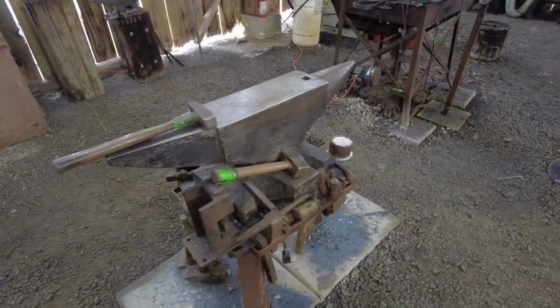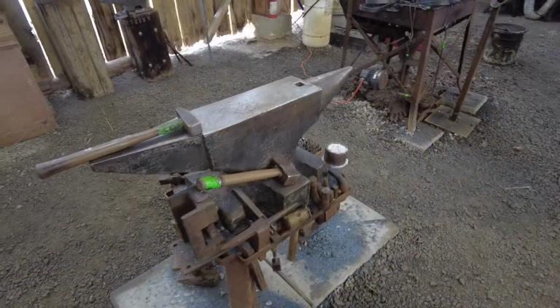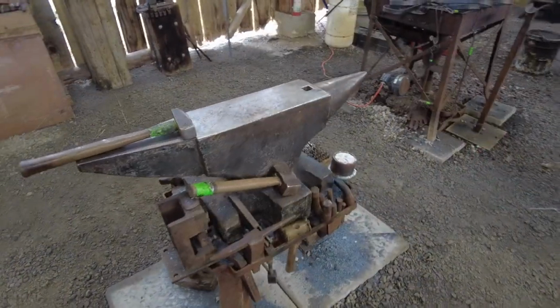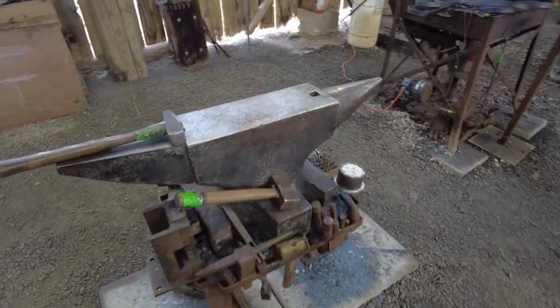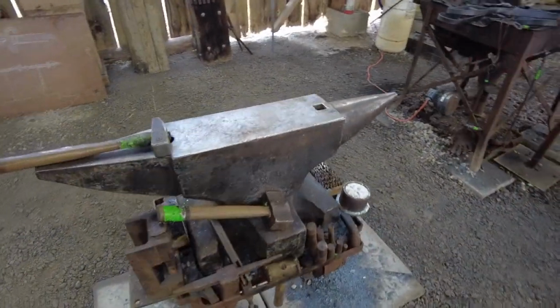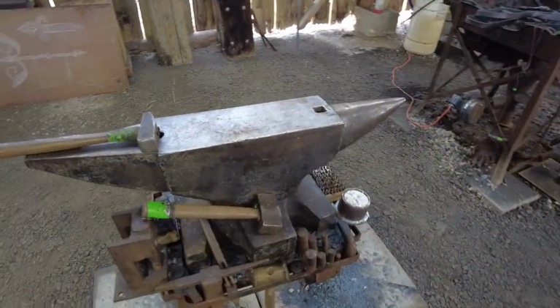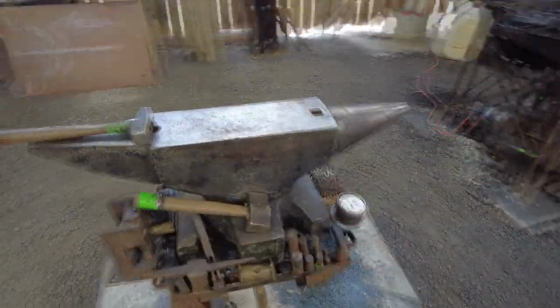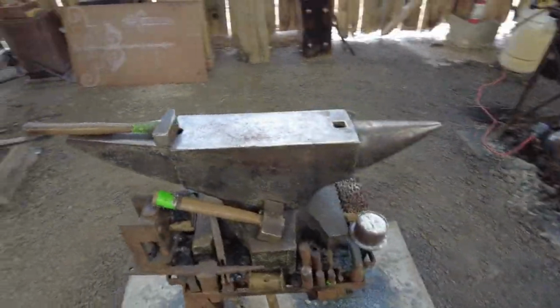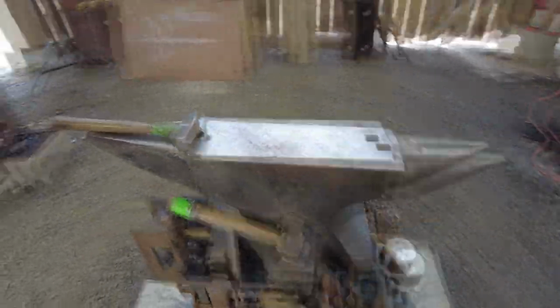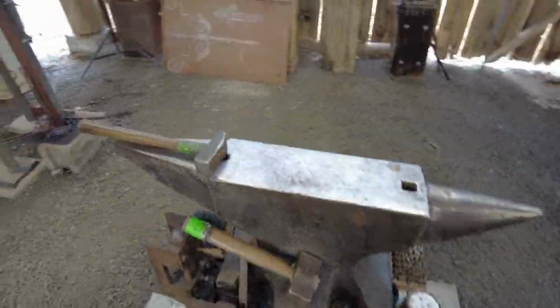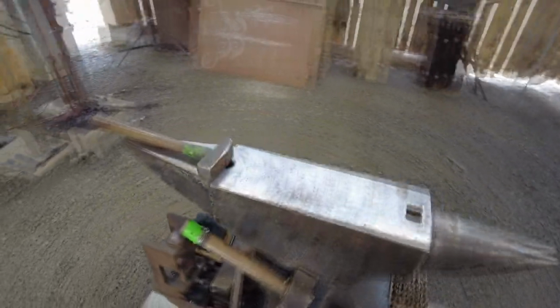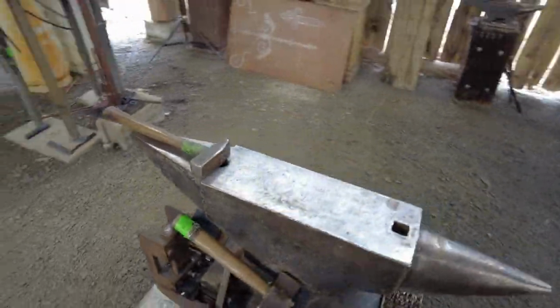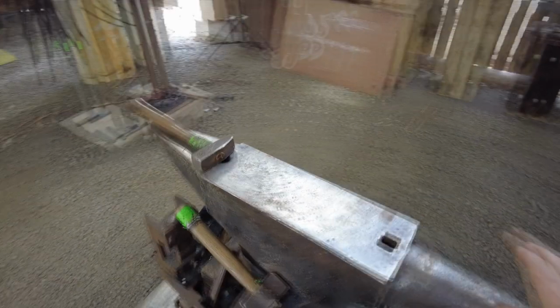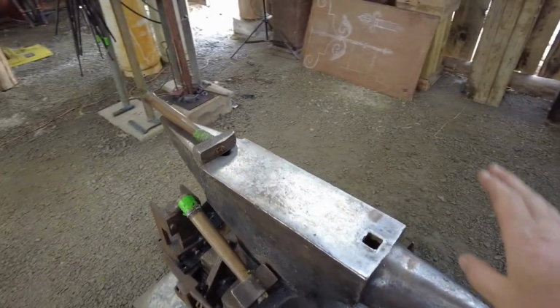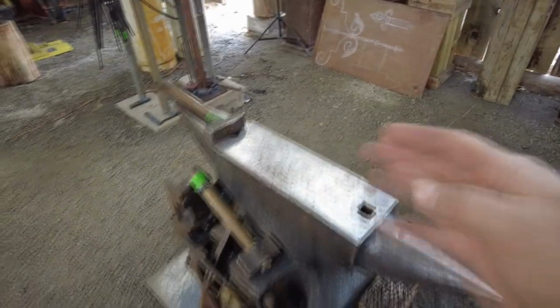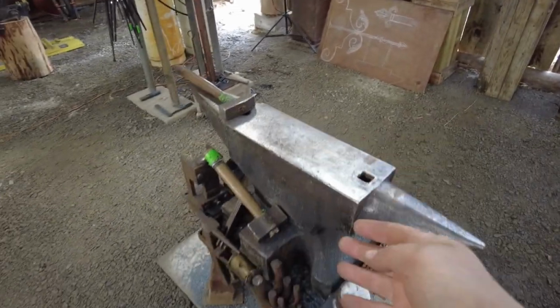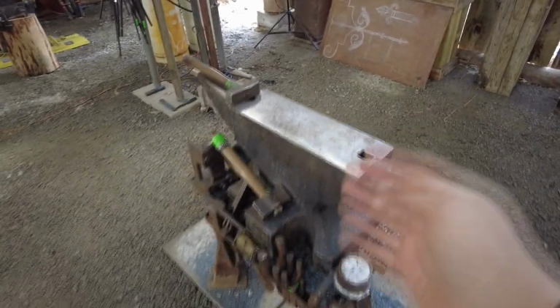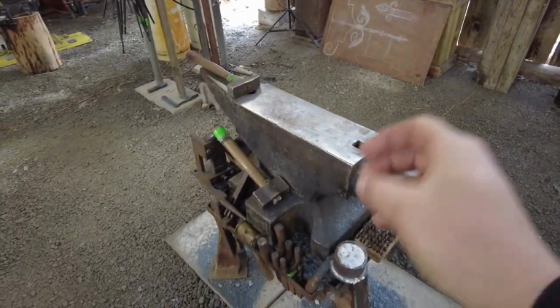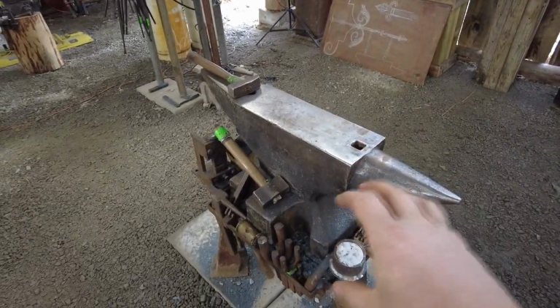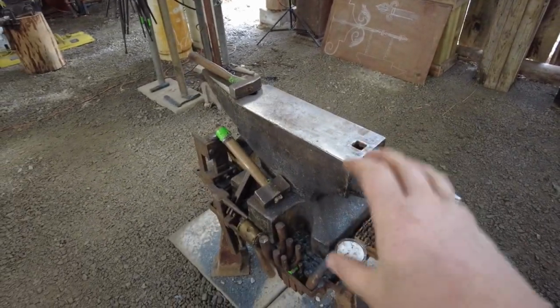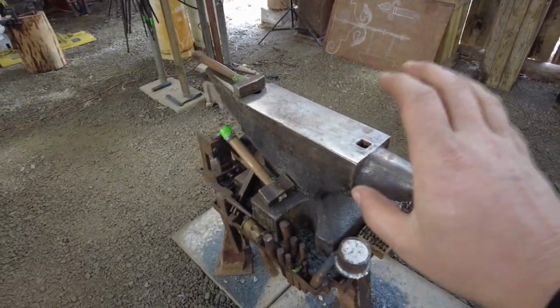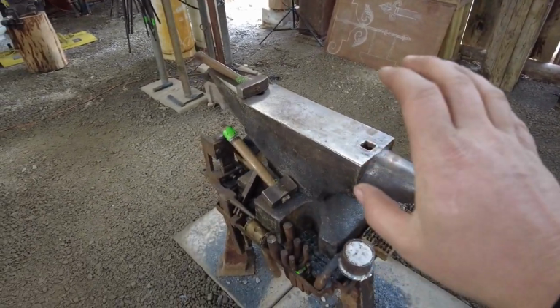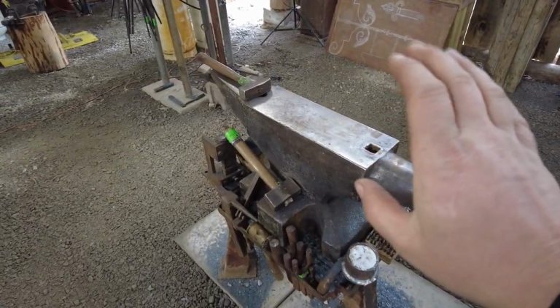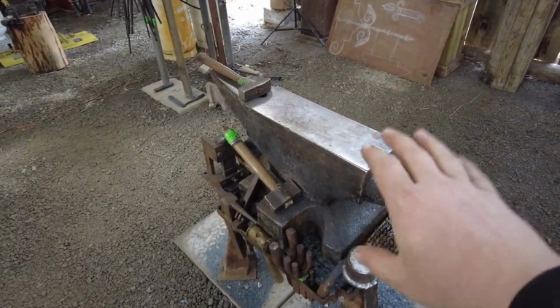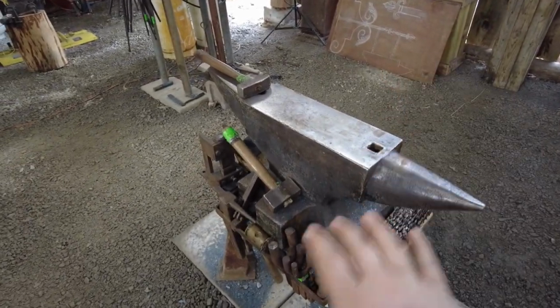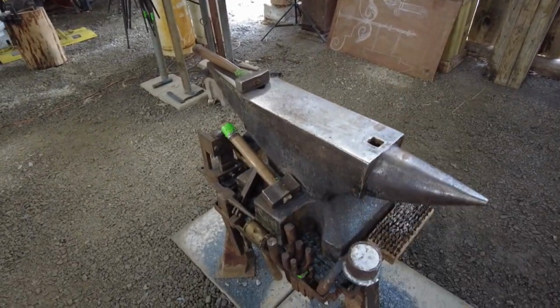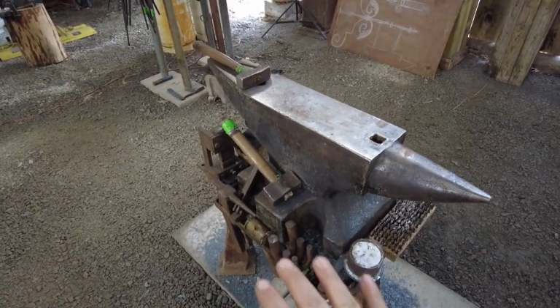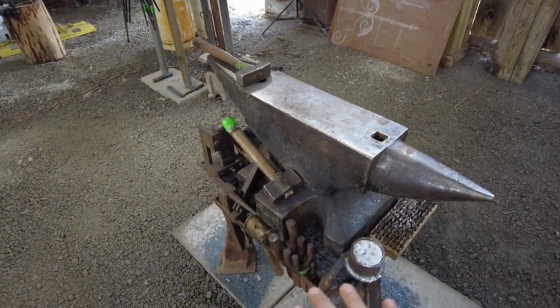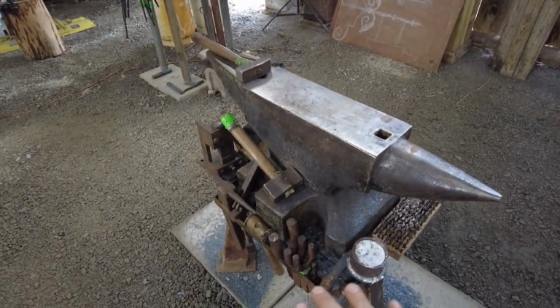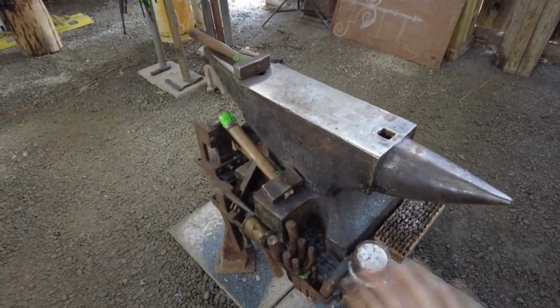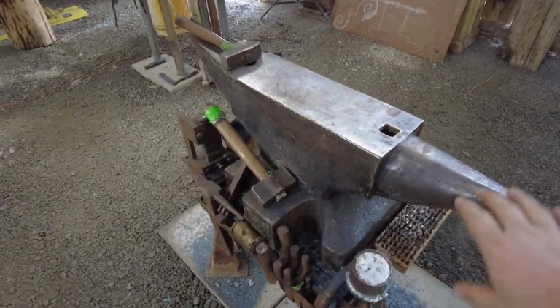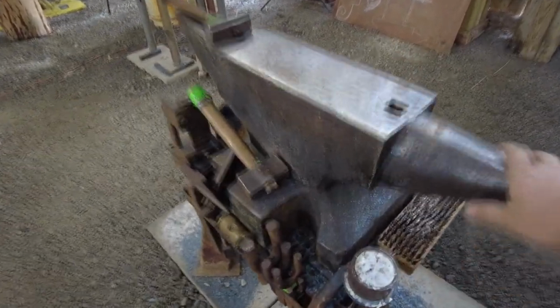The first thing I want to talk about with shop organization is around your anvil and the anvil stand itself.